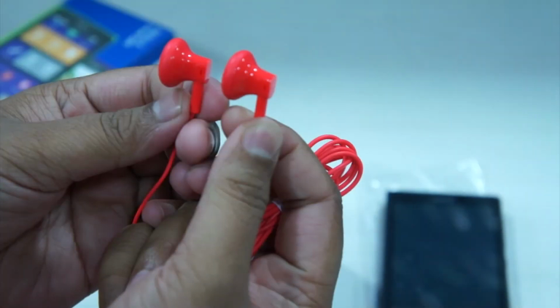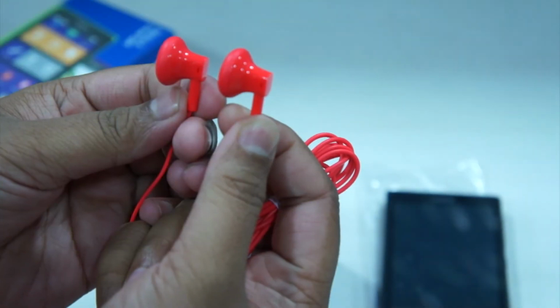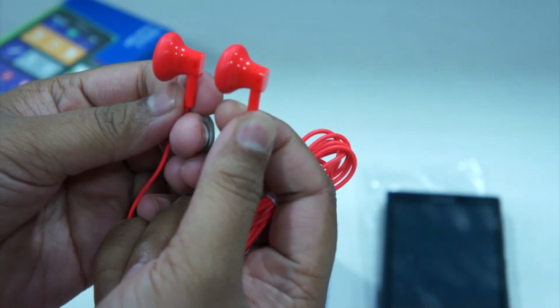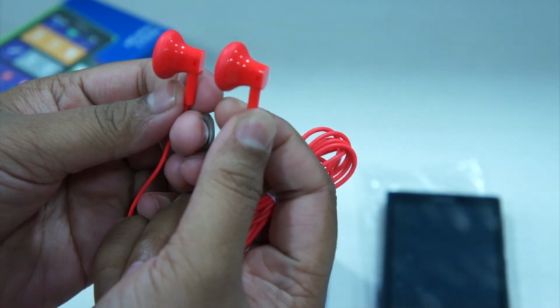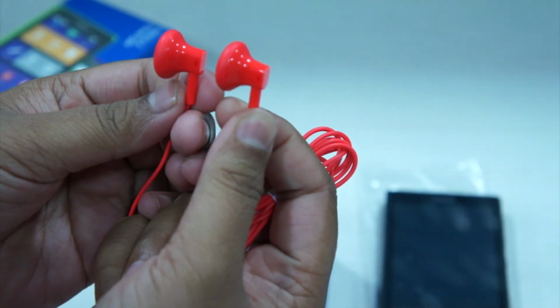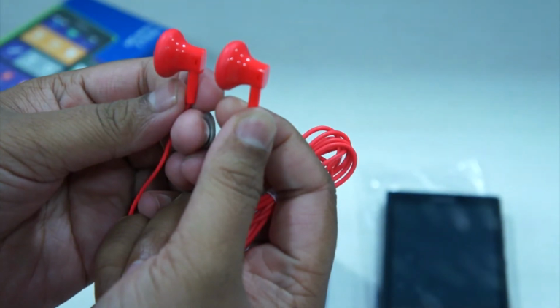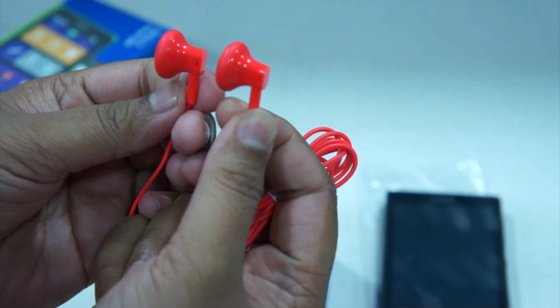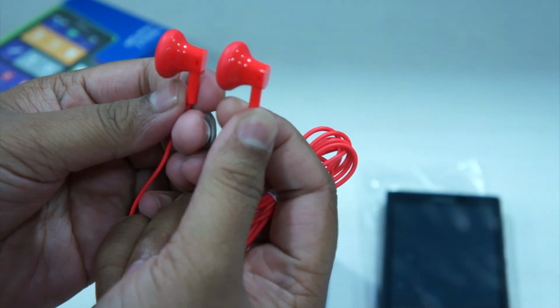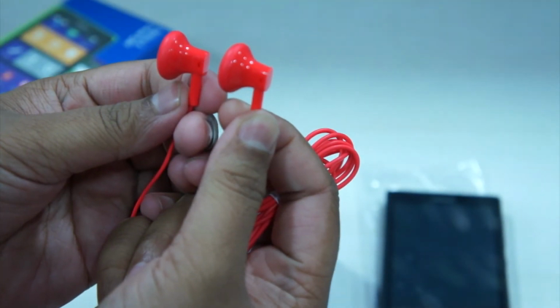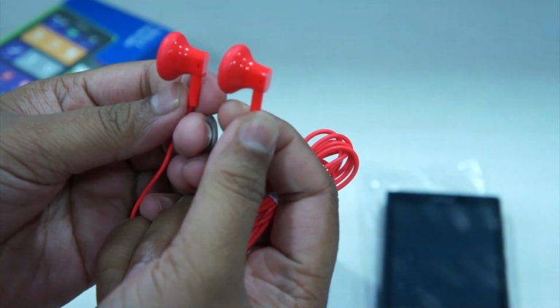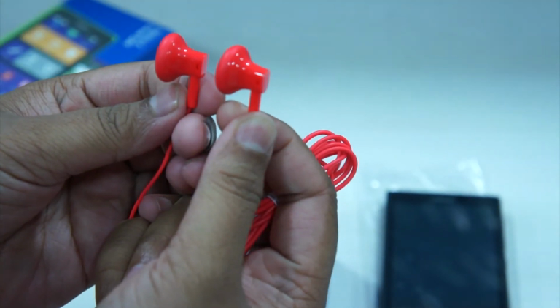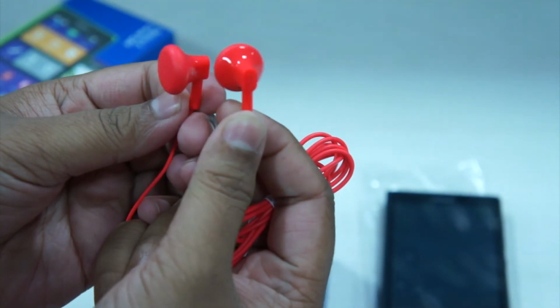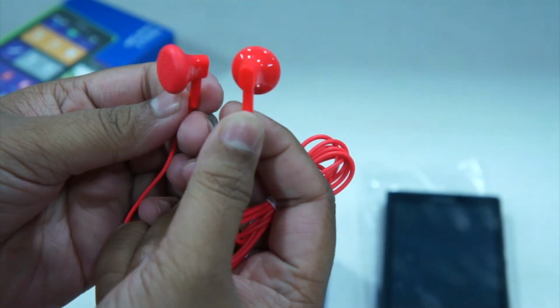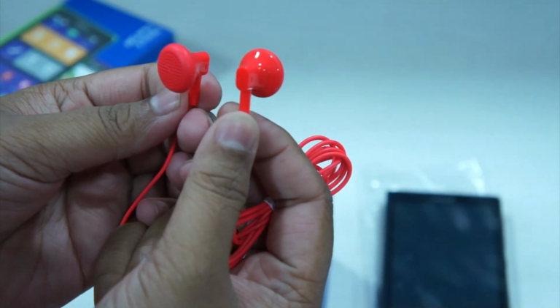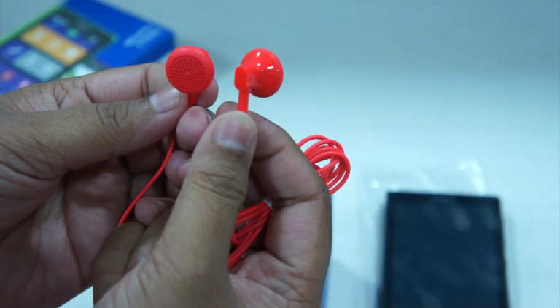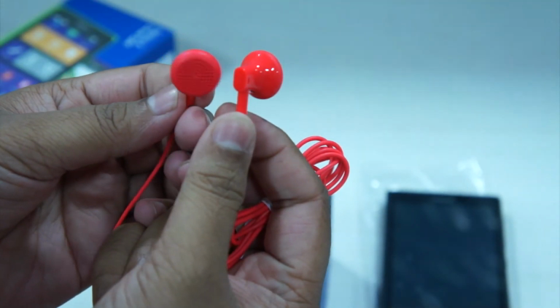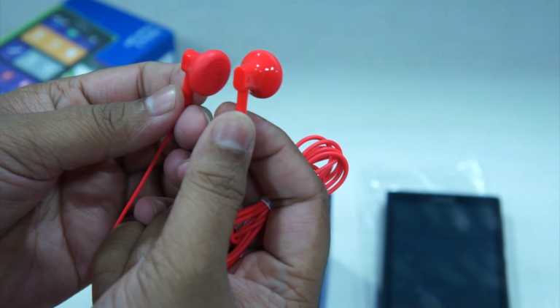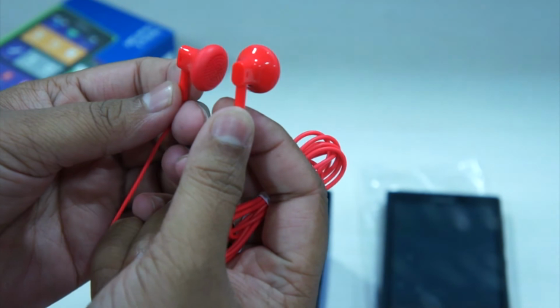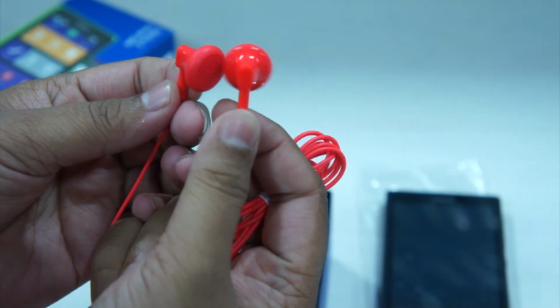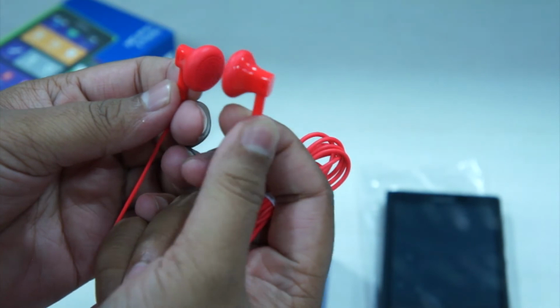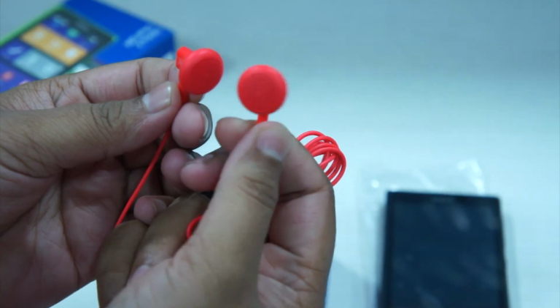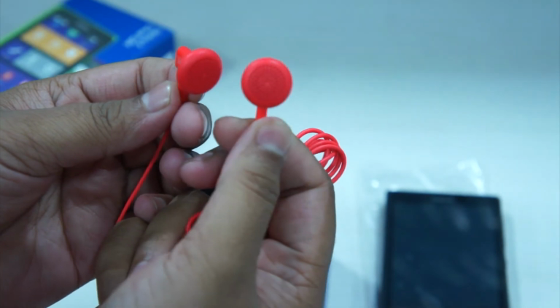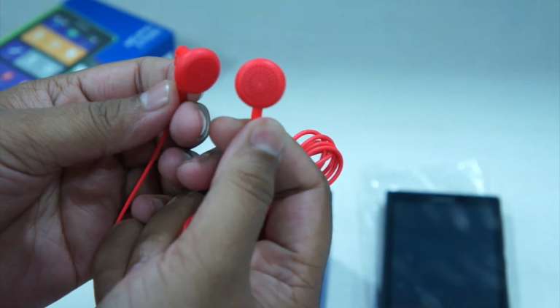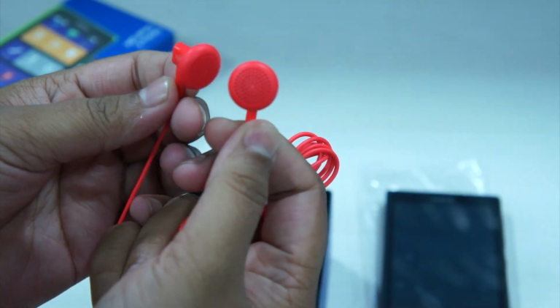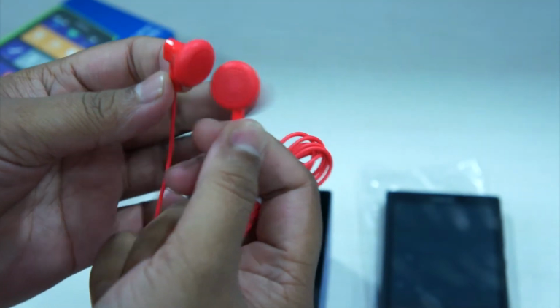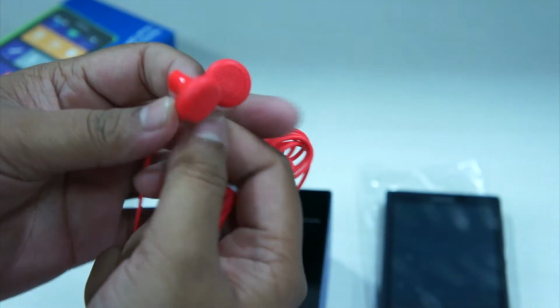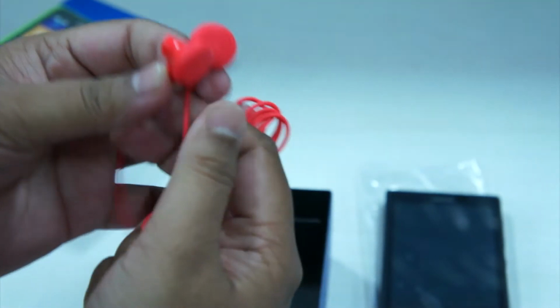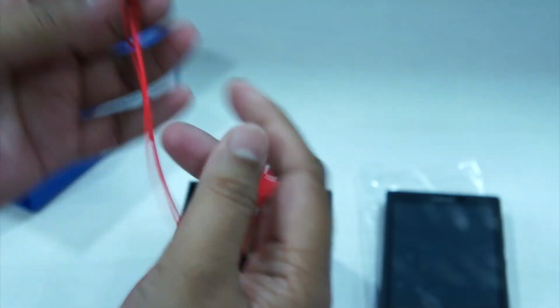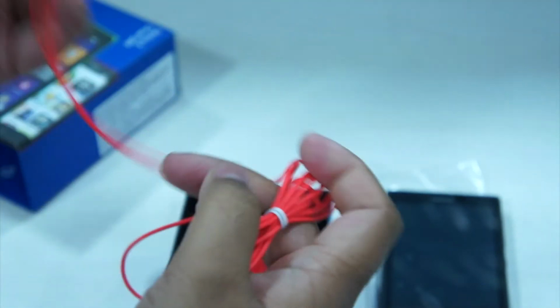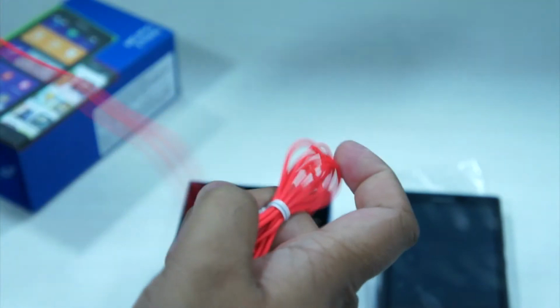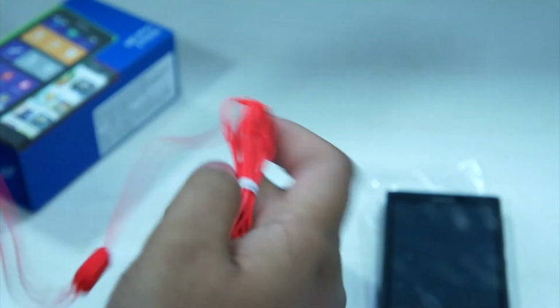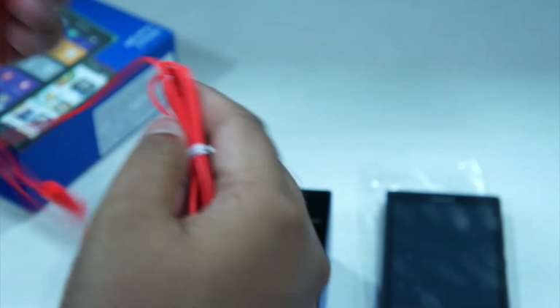The bundled headset does not feel premium at all and the red color combination does not go well with the black color of the device.